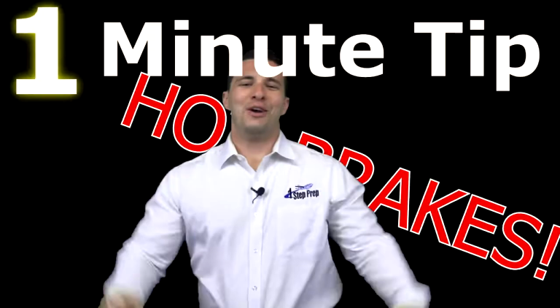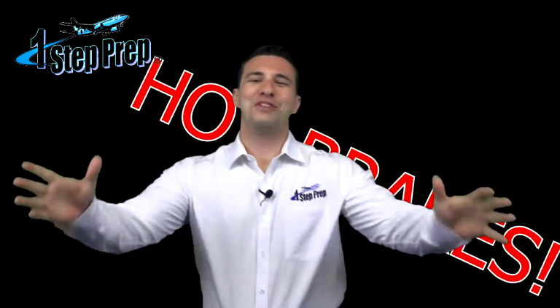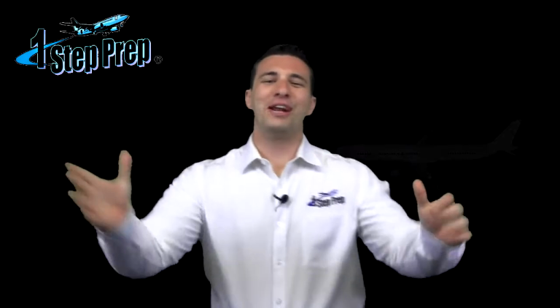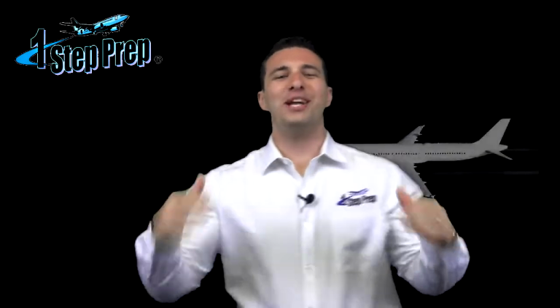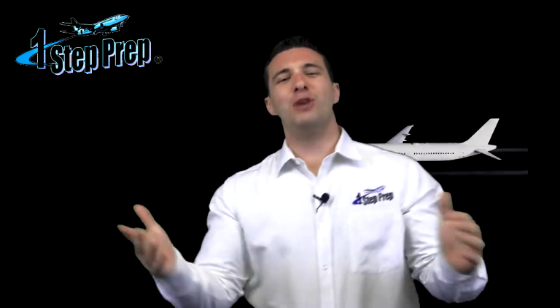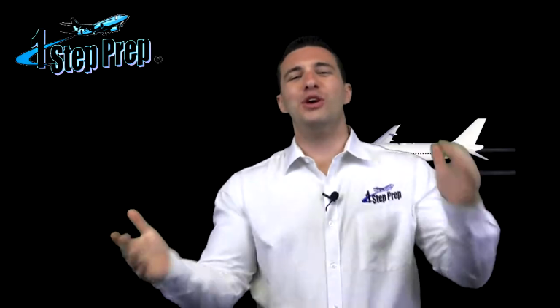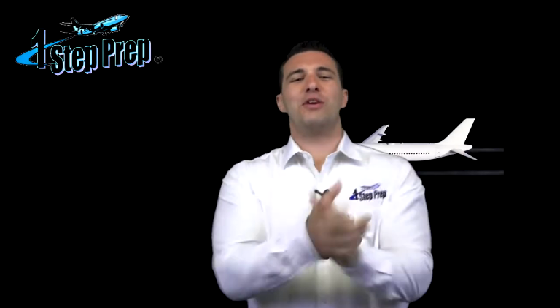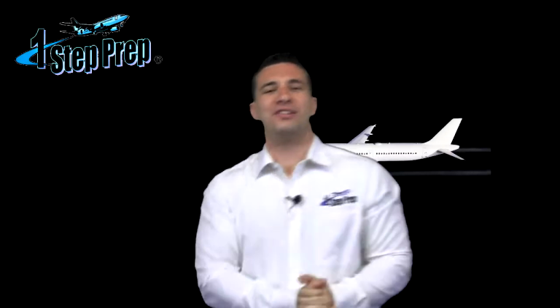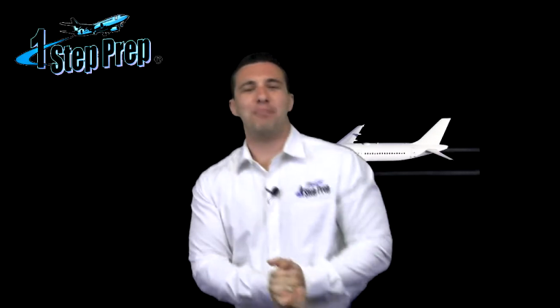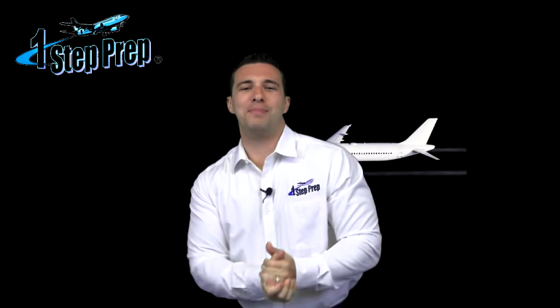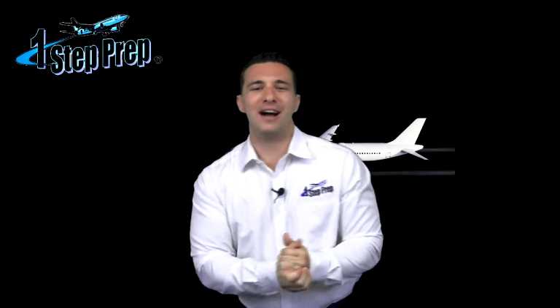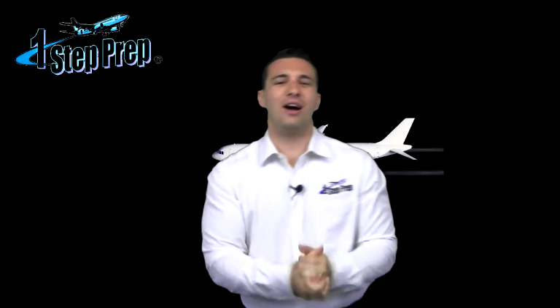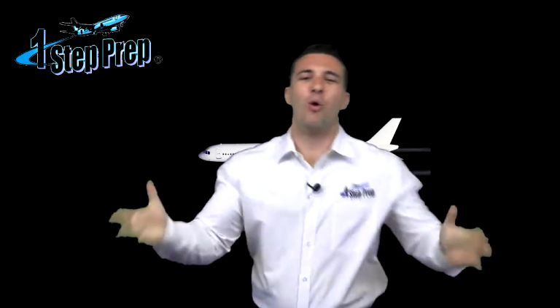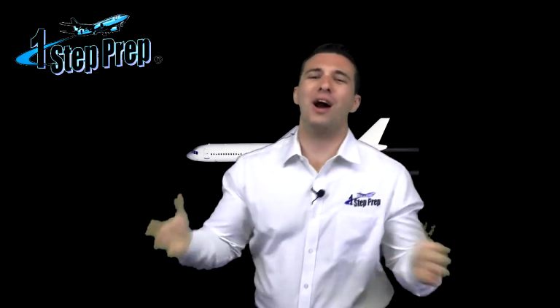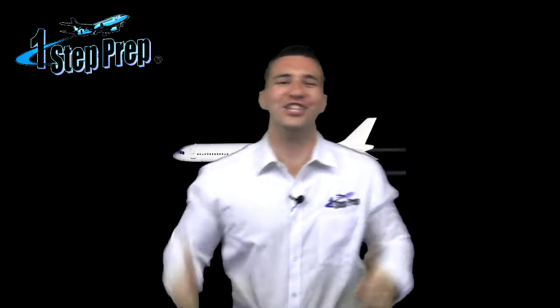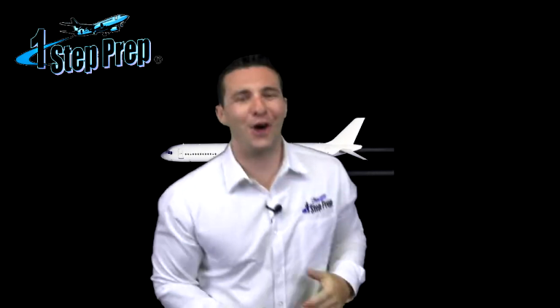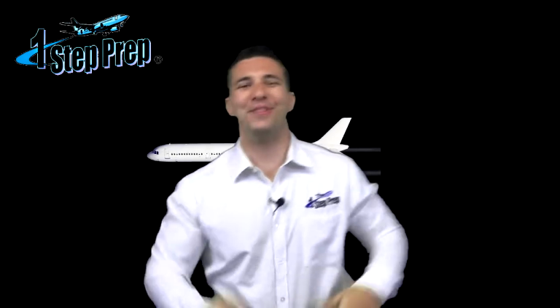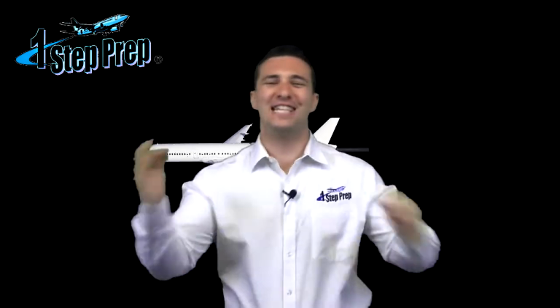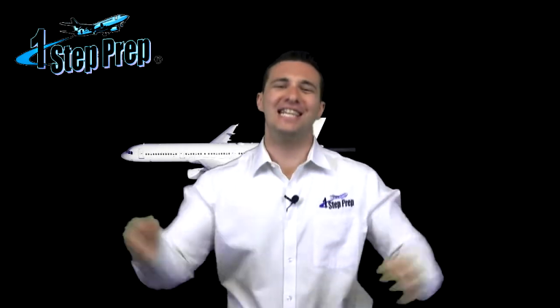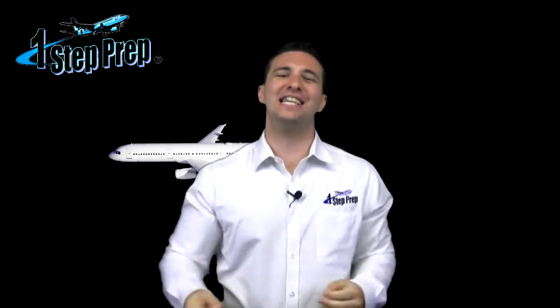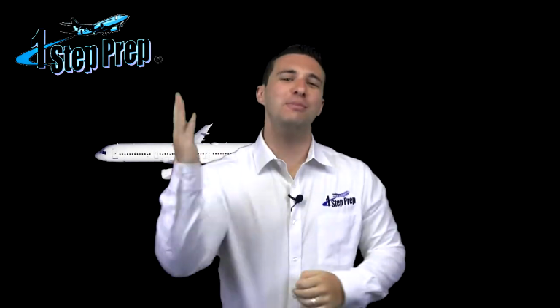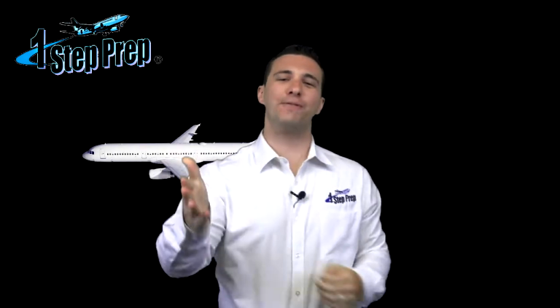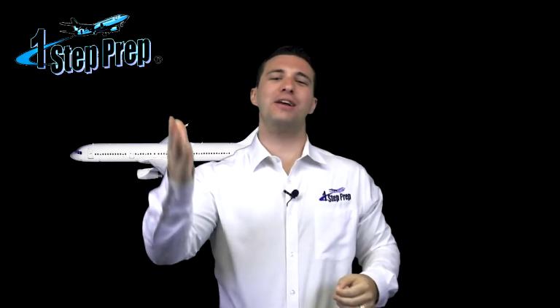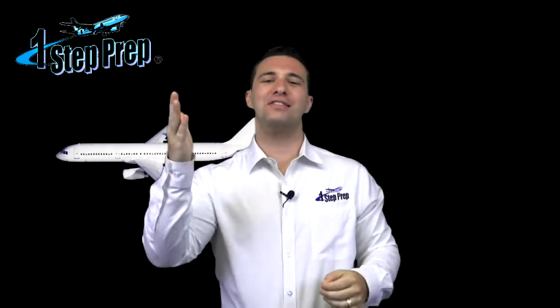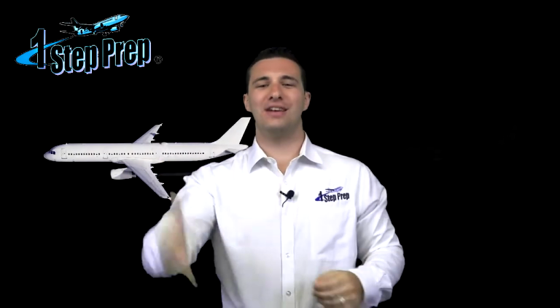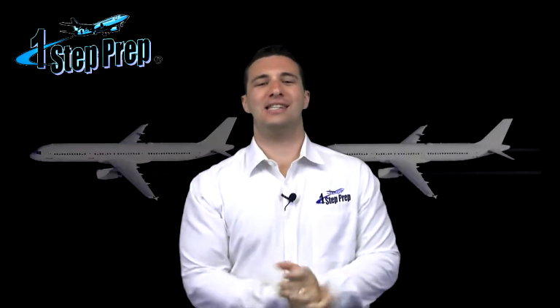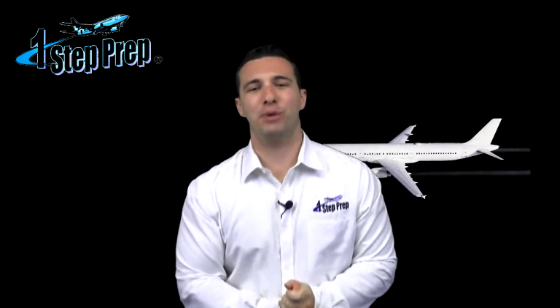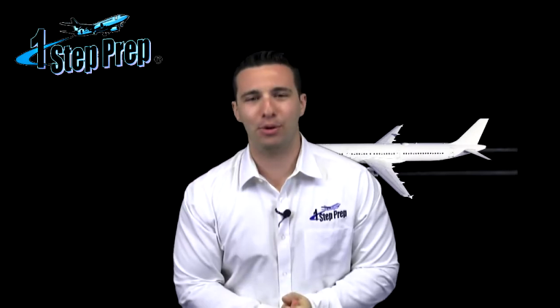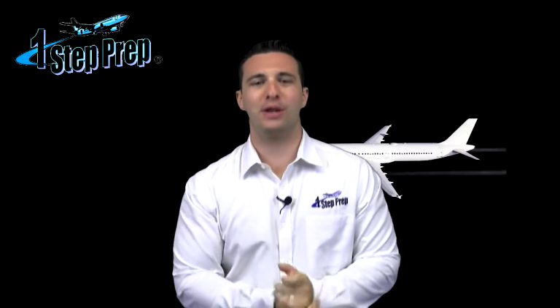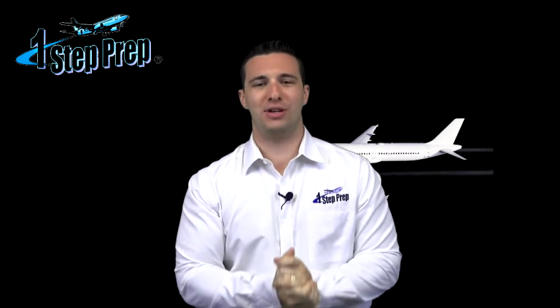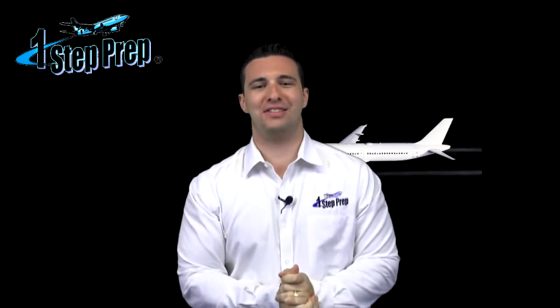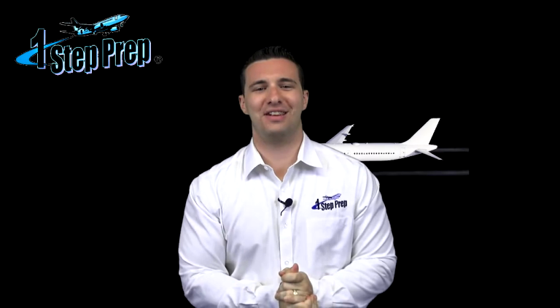What's going on everybody? Joe Munoz, OneStepPrep.com. Juan and Joe, the J&J team — your friends in type rating program training success.